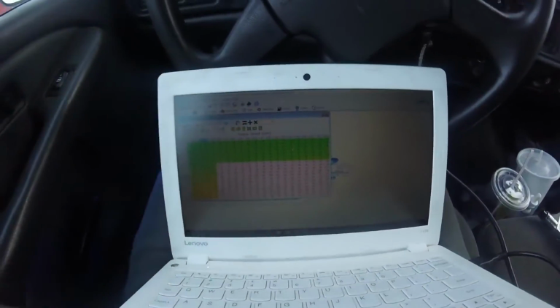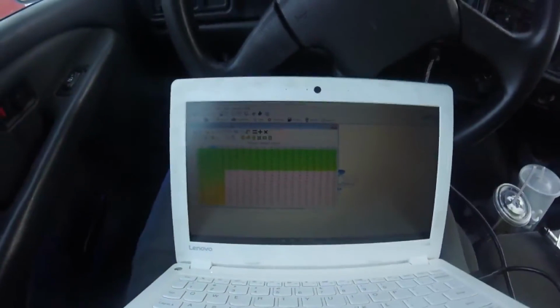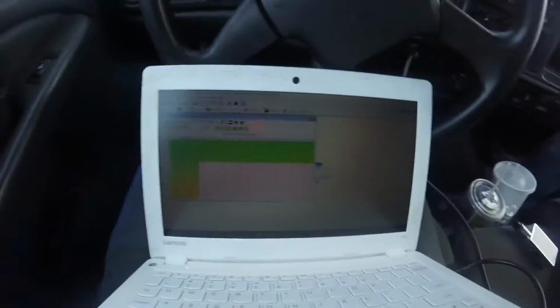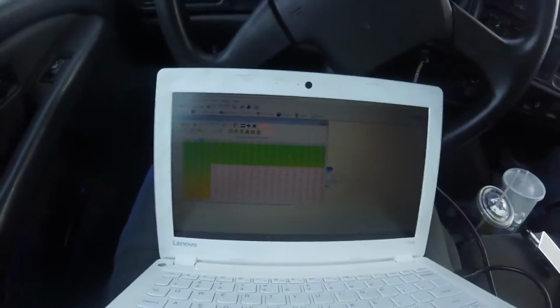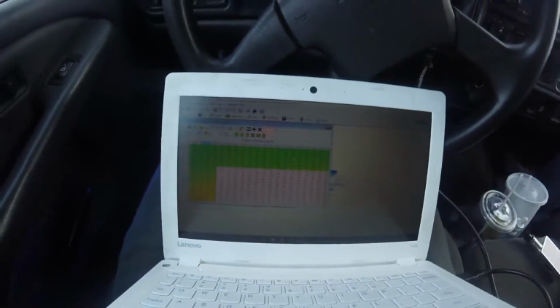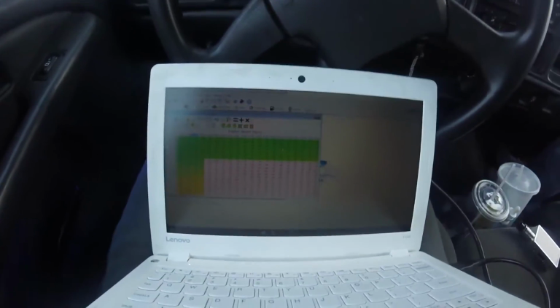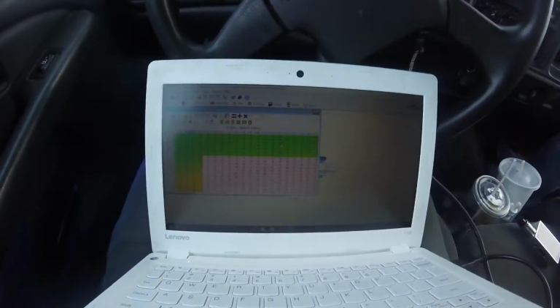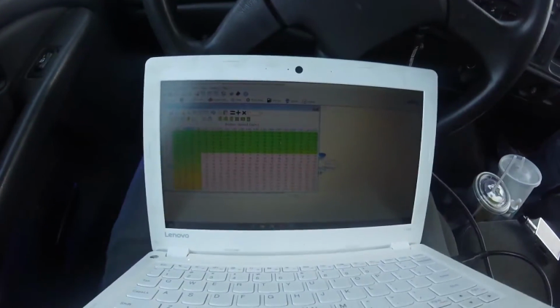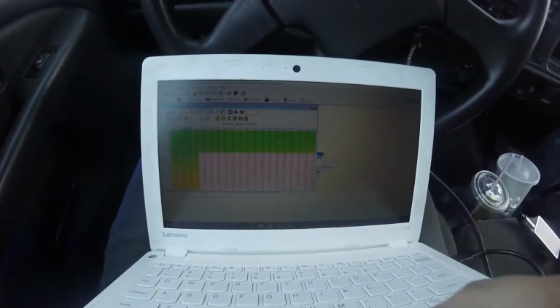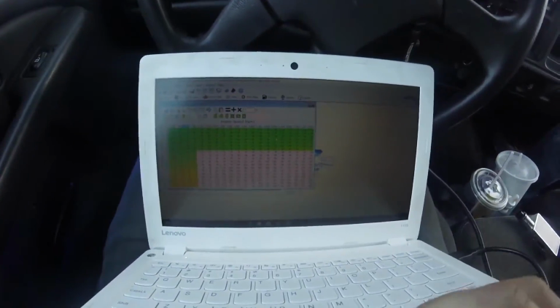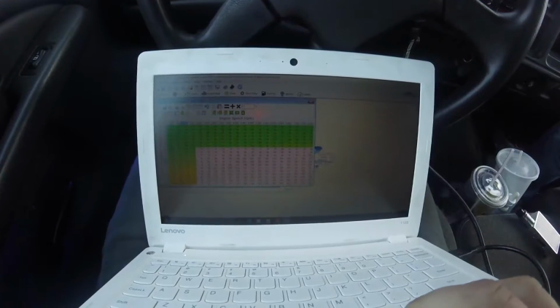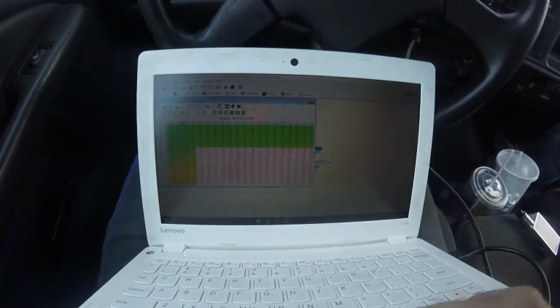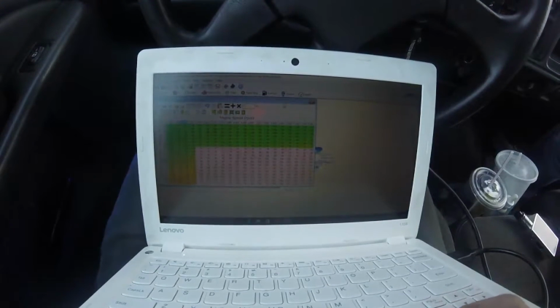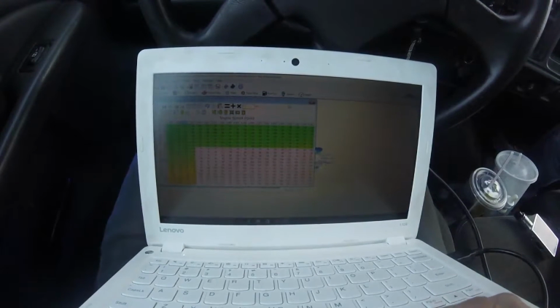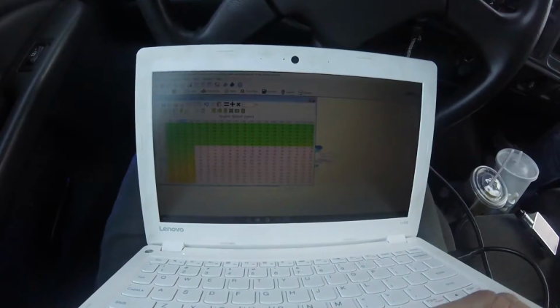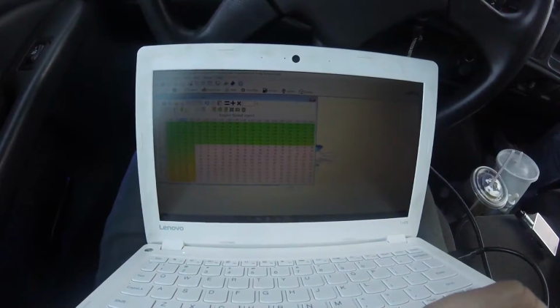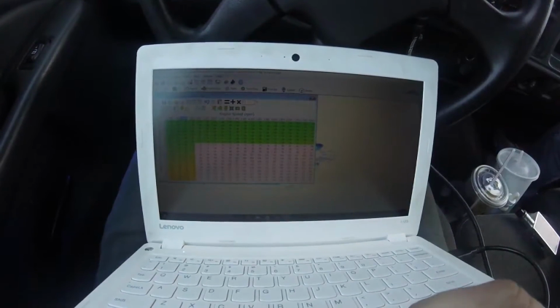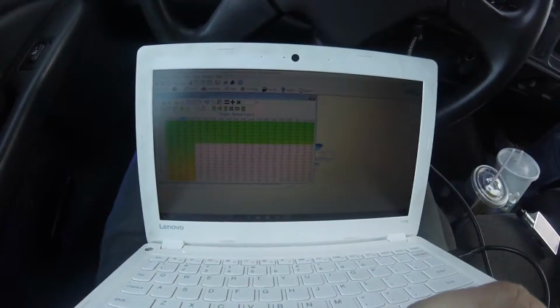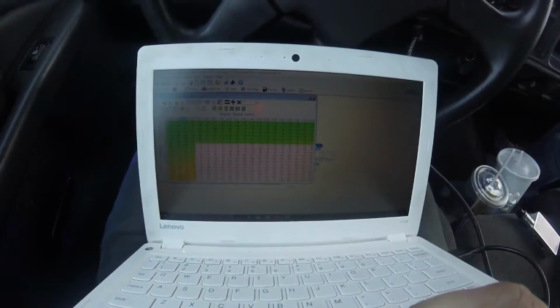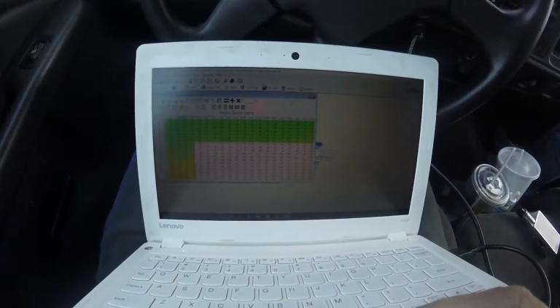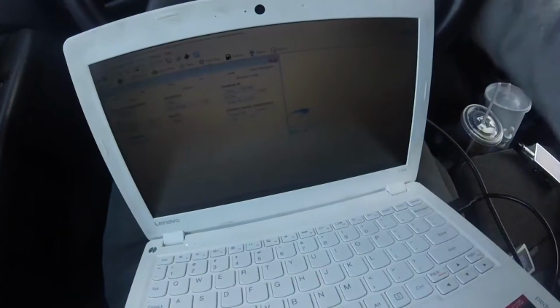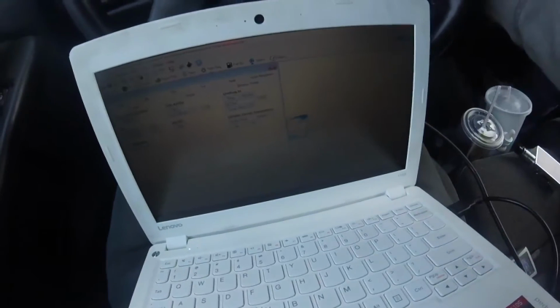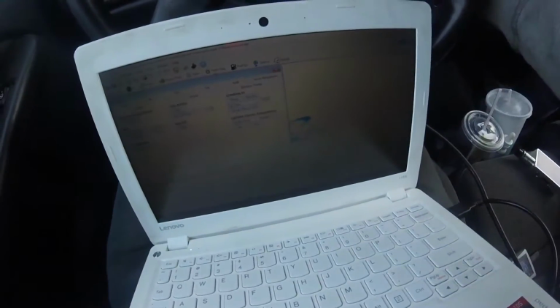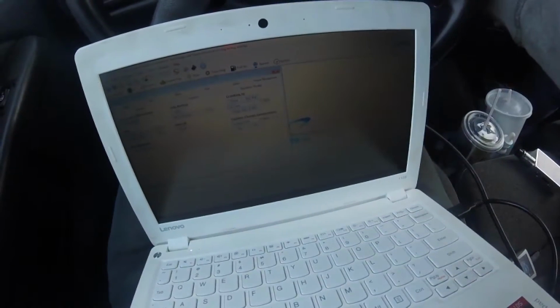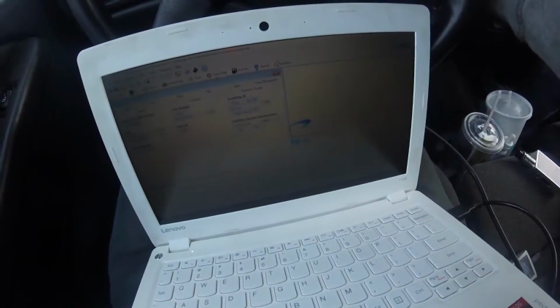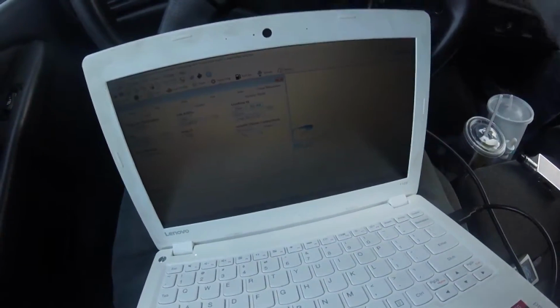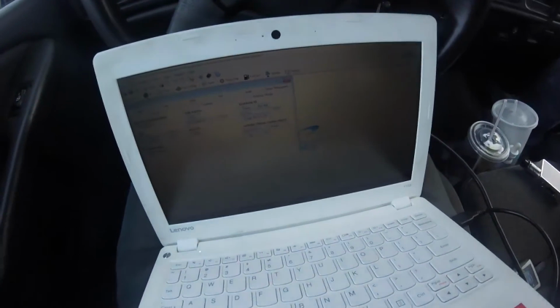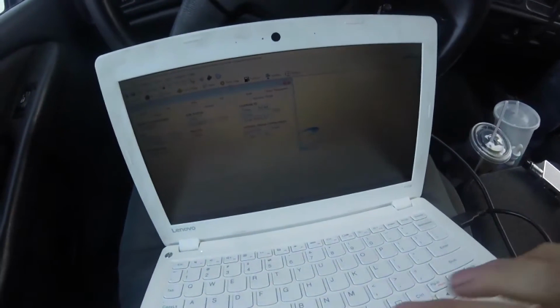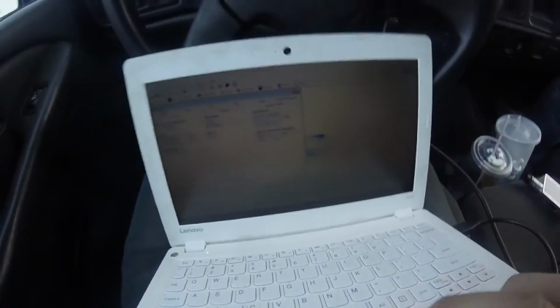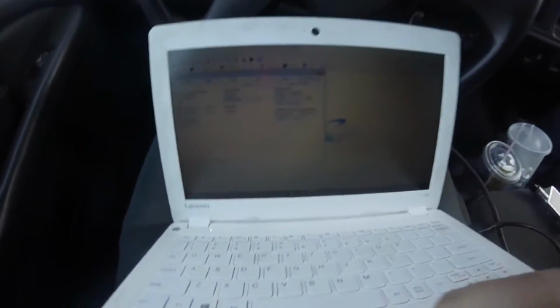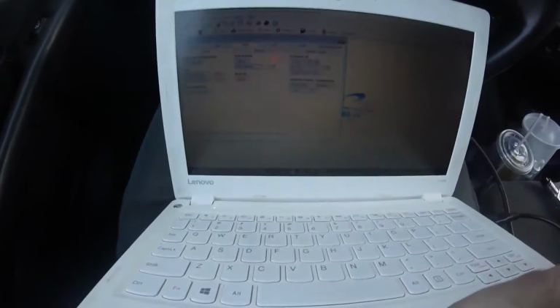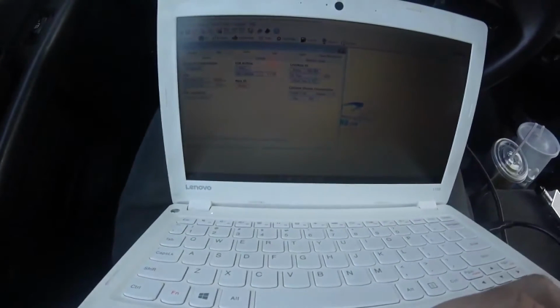Gotta adjust that VE table for the bigger turbo.